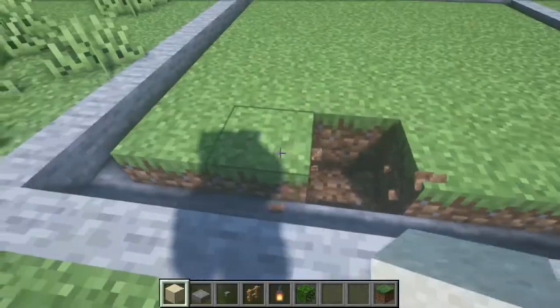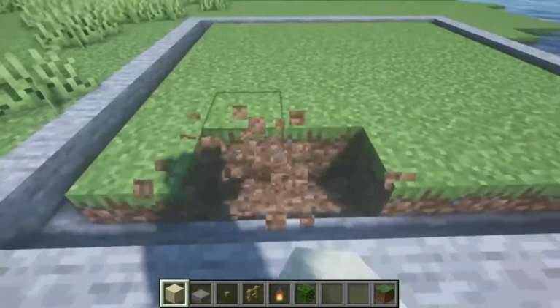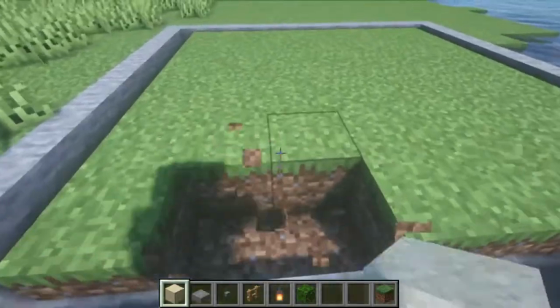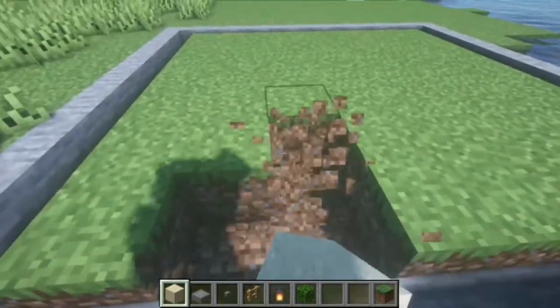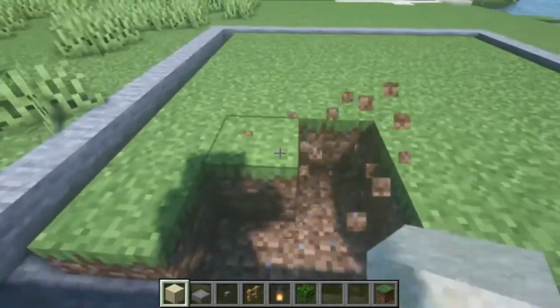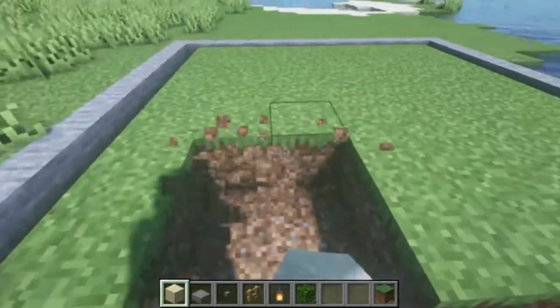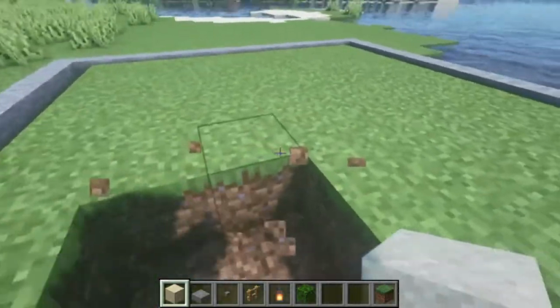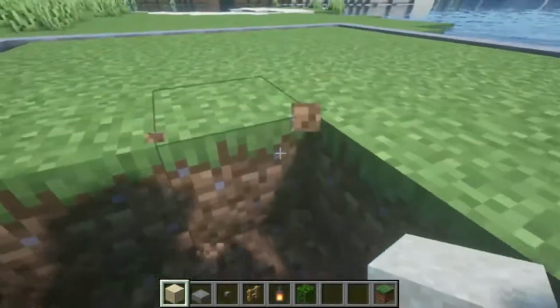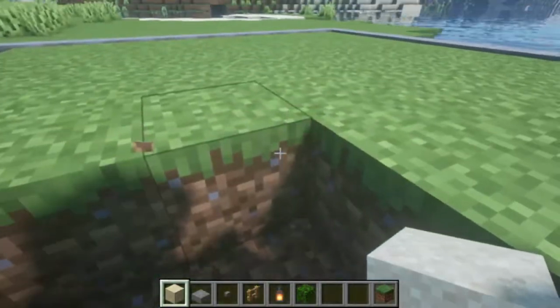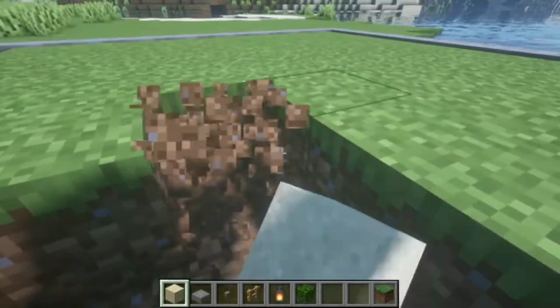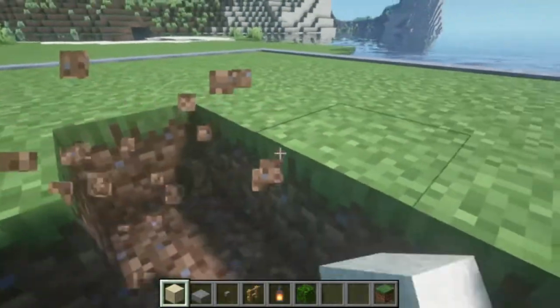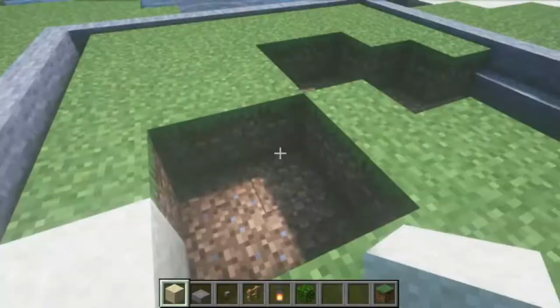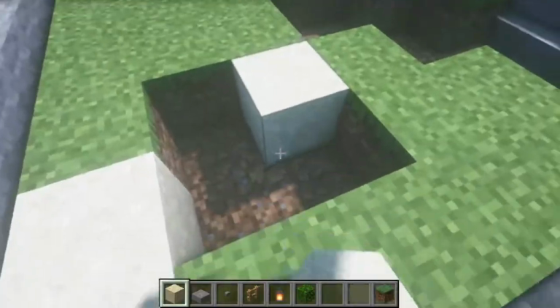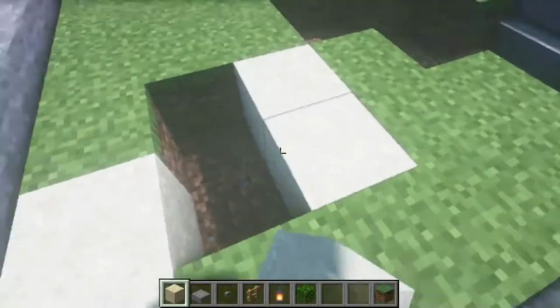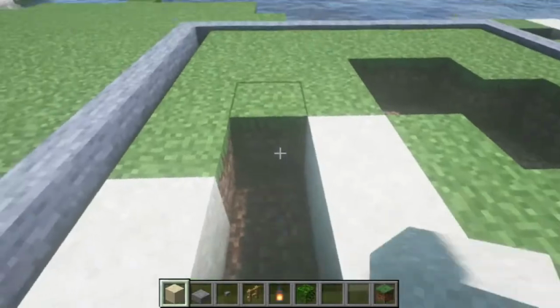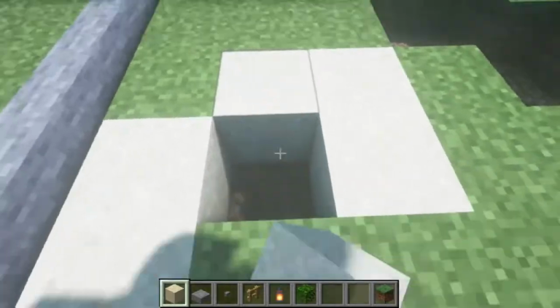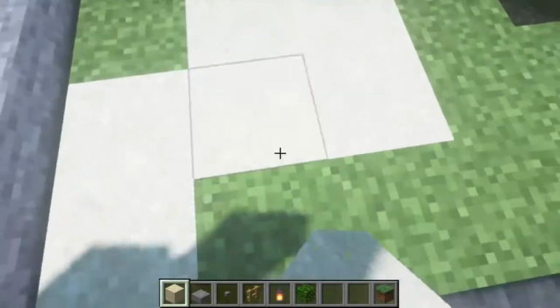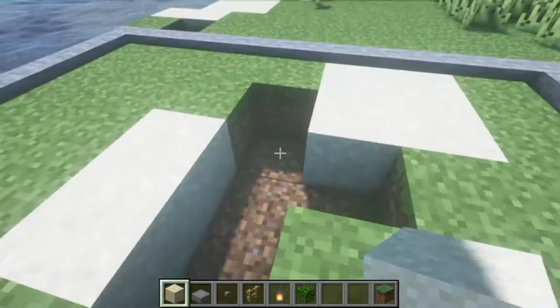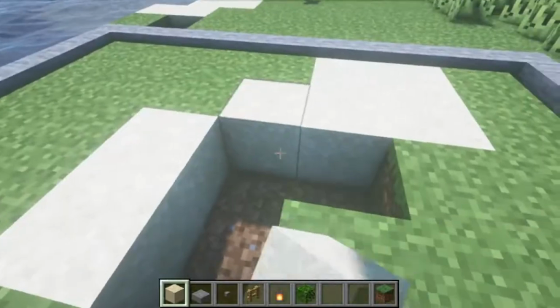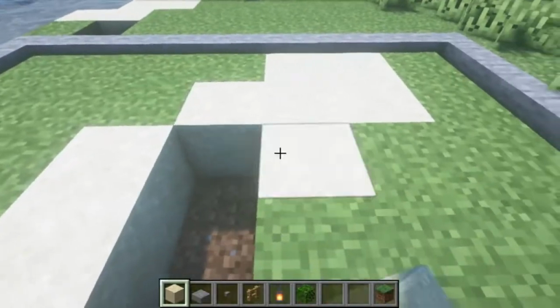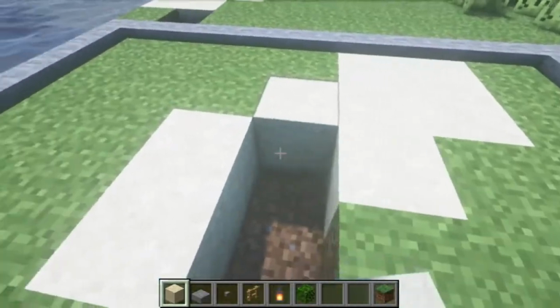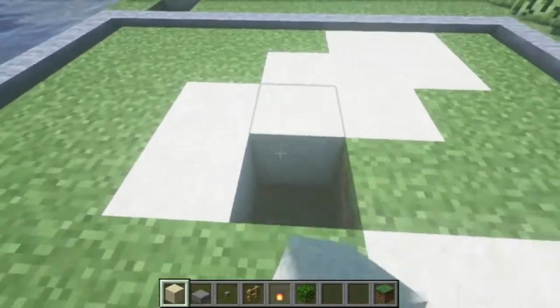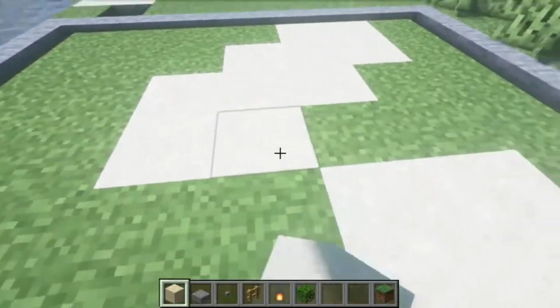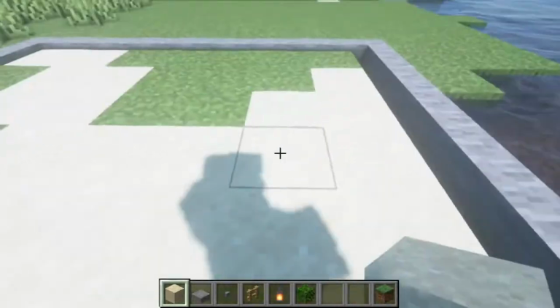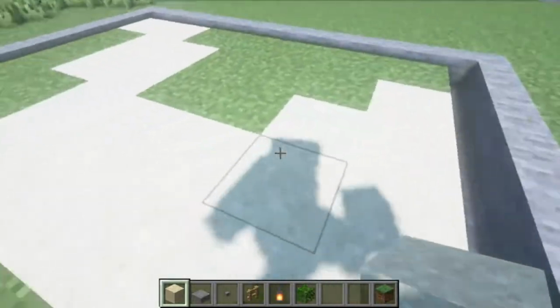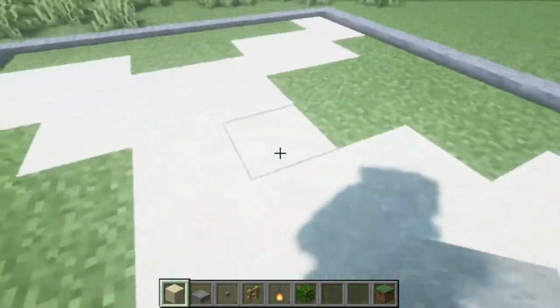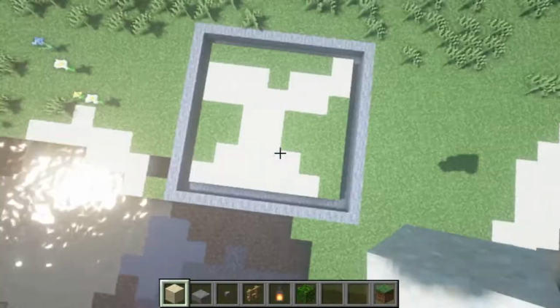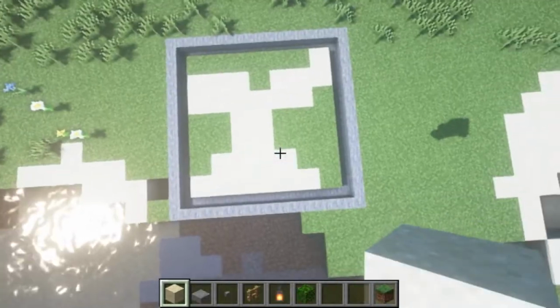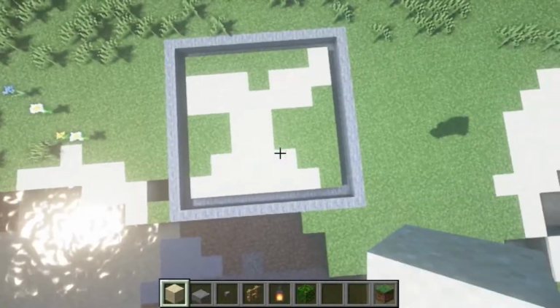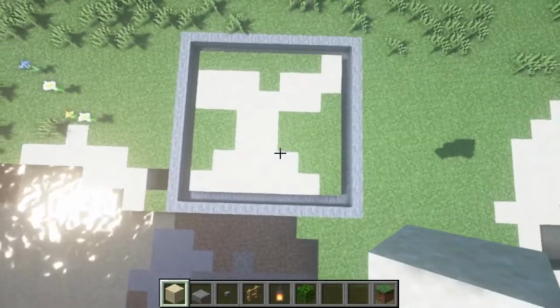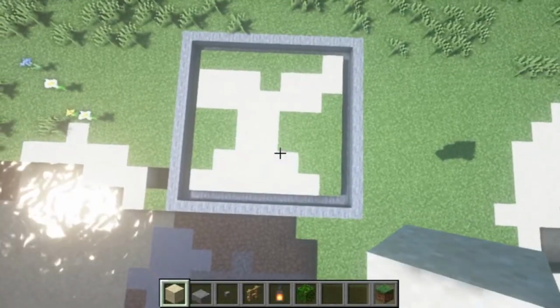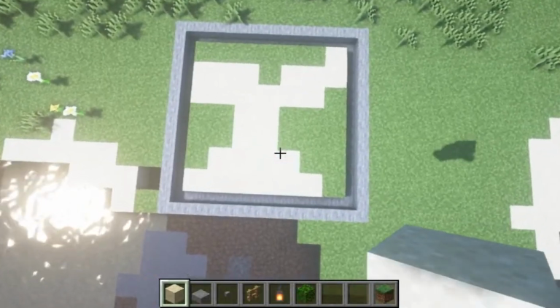First we have to clear out the paths in our areas and then fill them with sand. You can arrange this in any way you want — this is how mine looks.